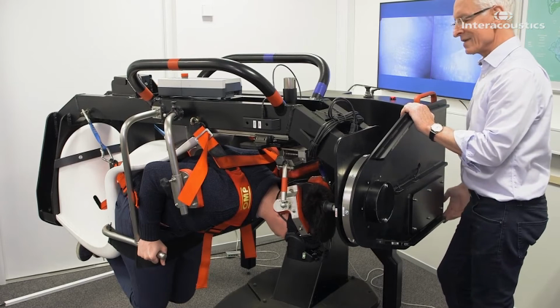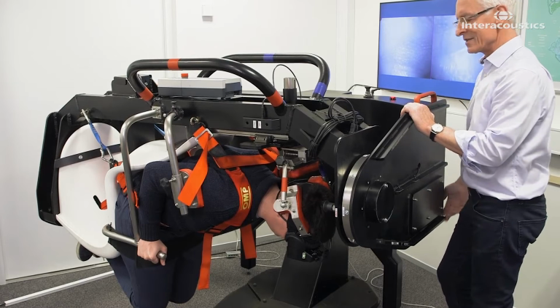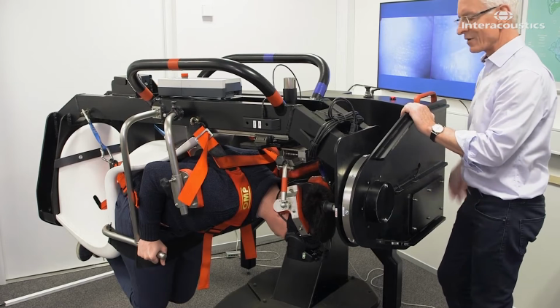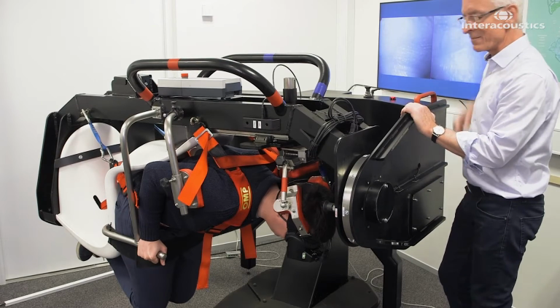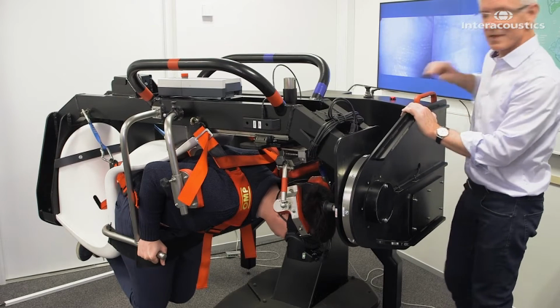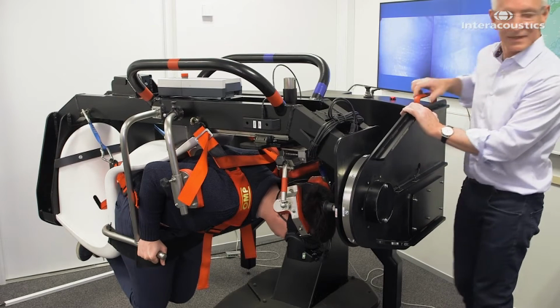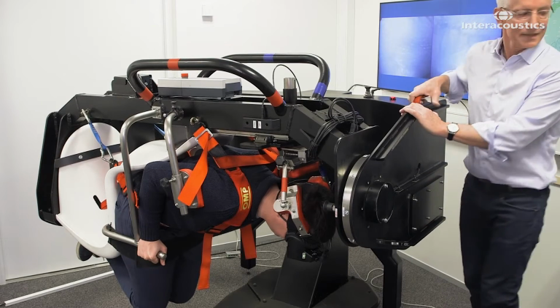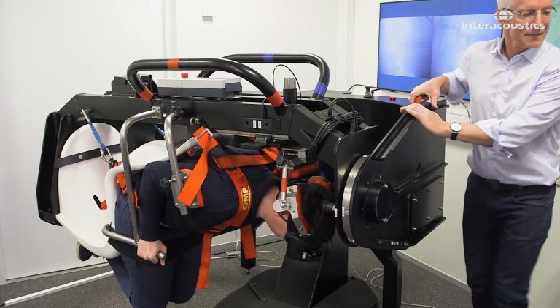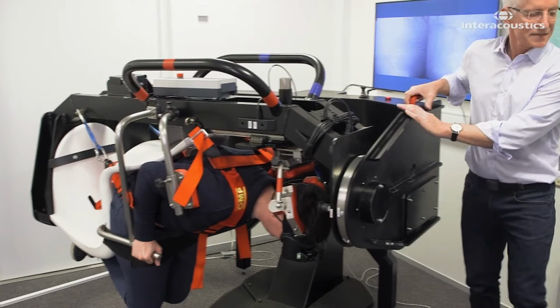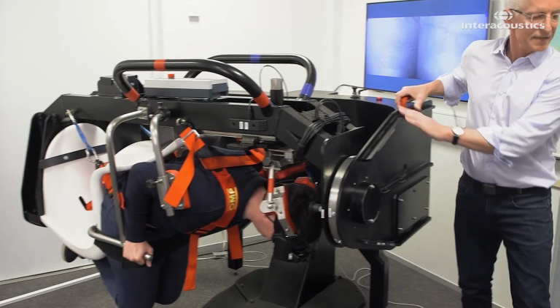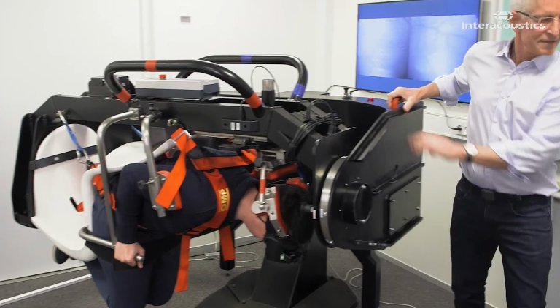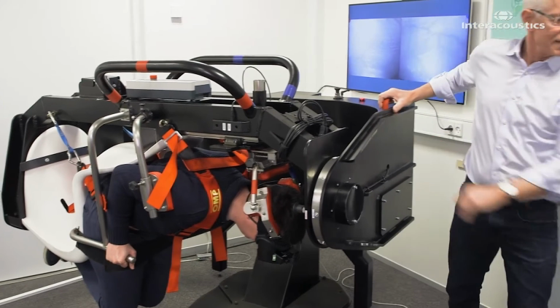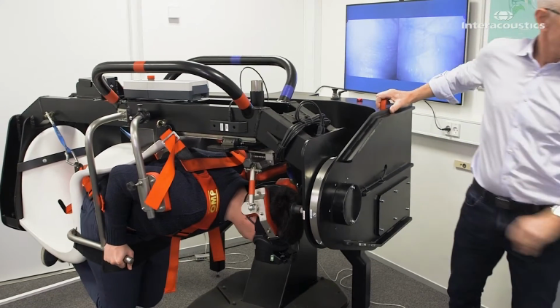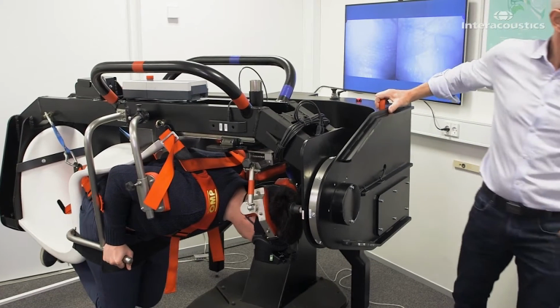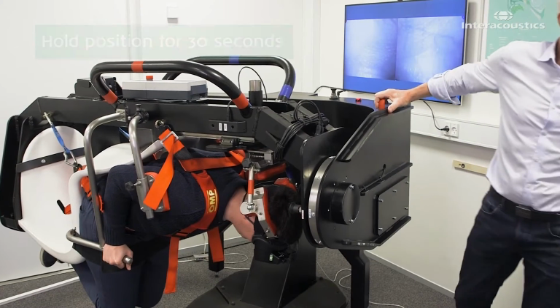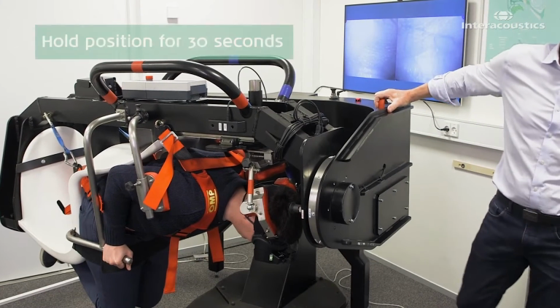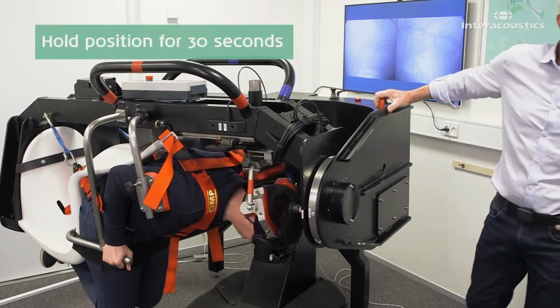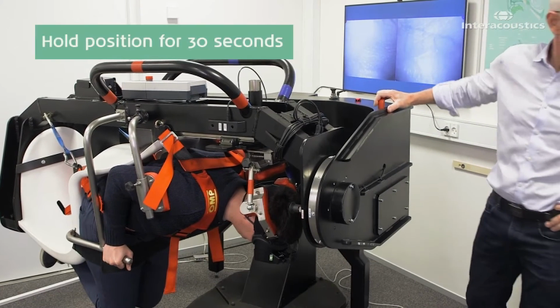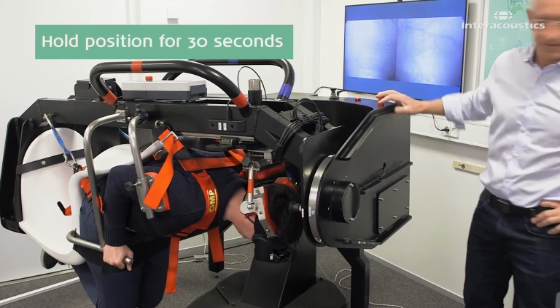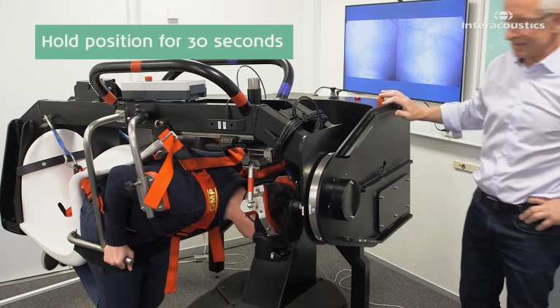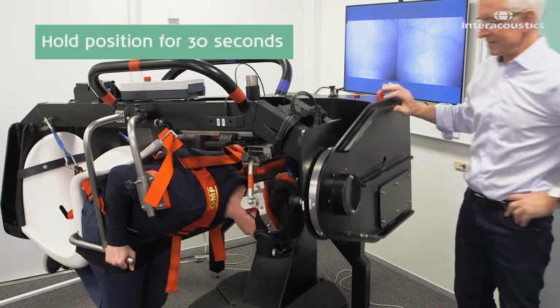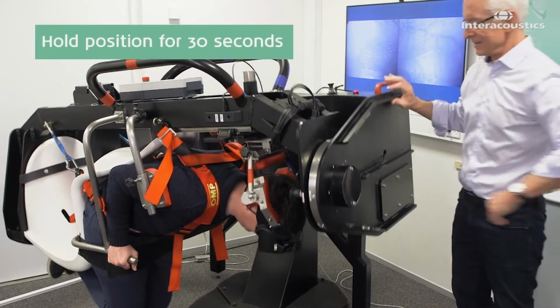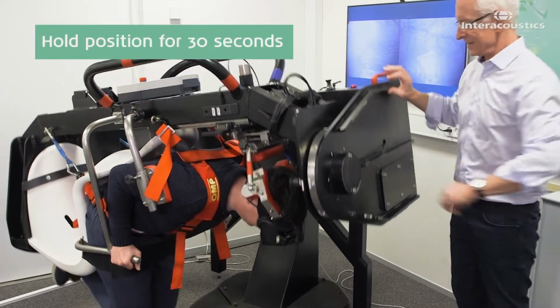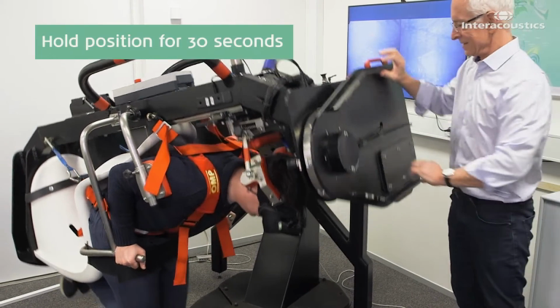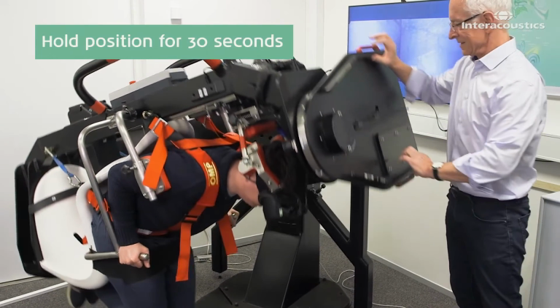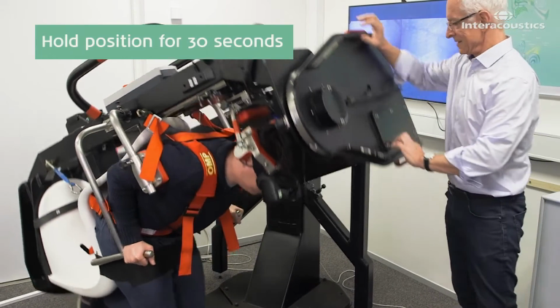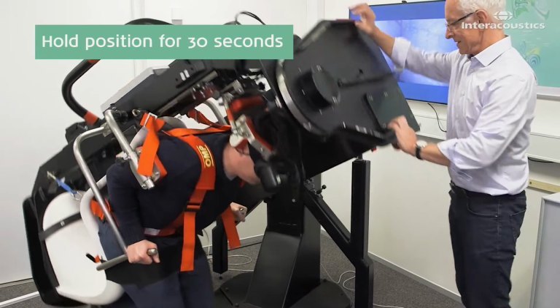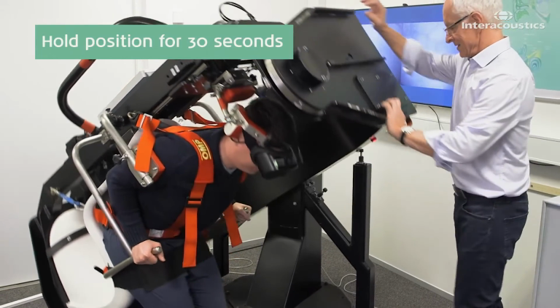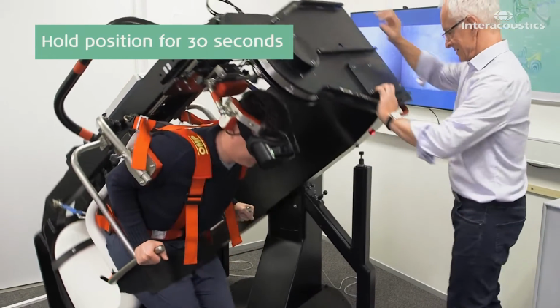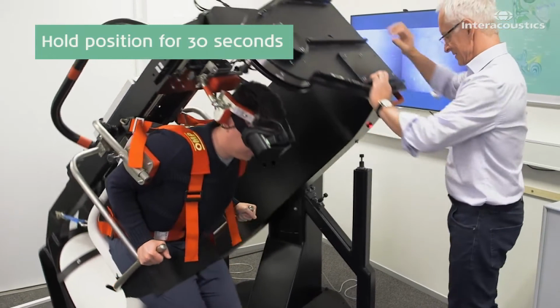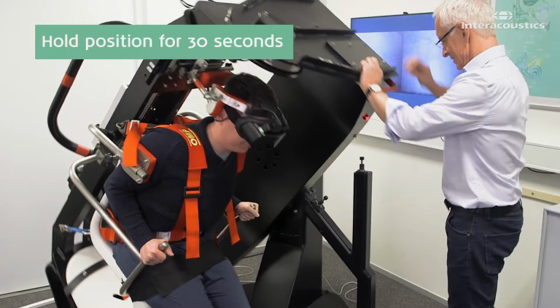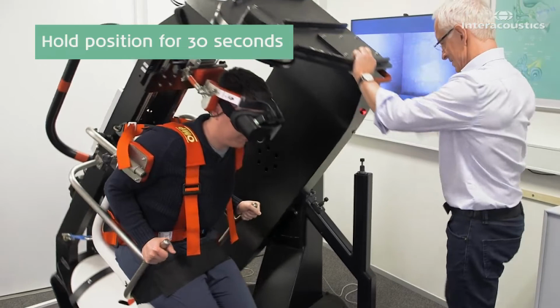Hold the patient in the final position for 30 seconds before returning to the upright position.